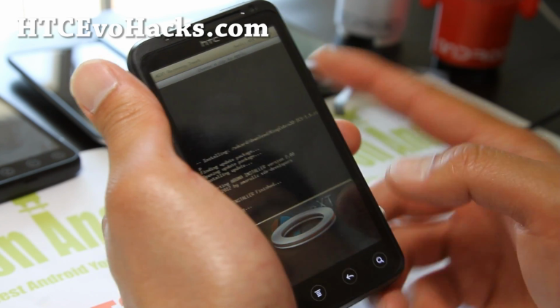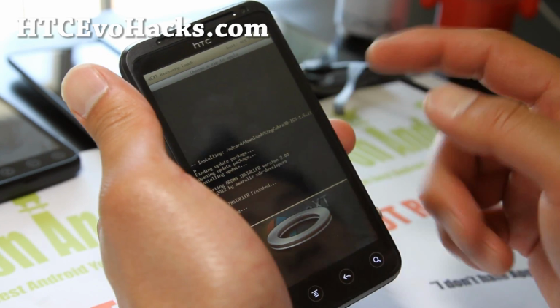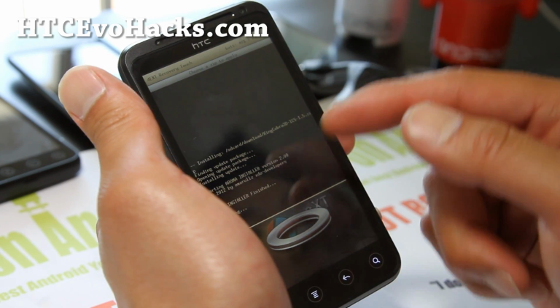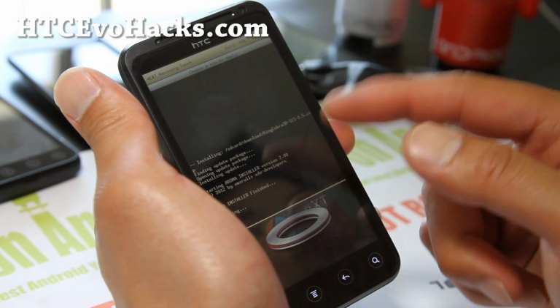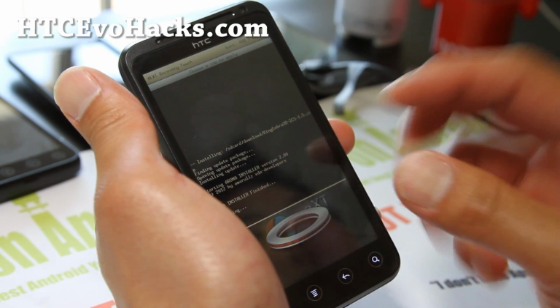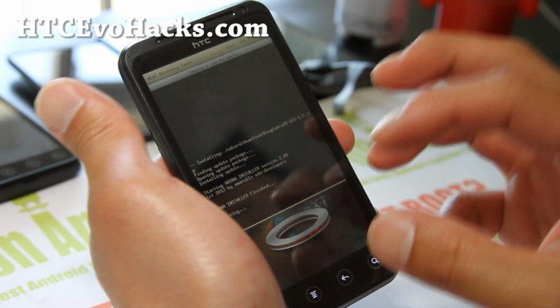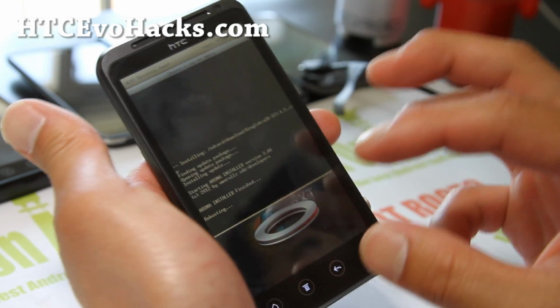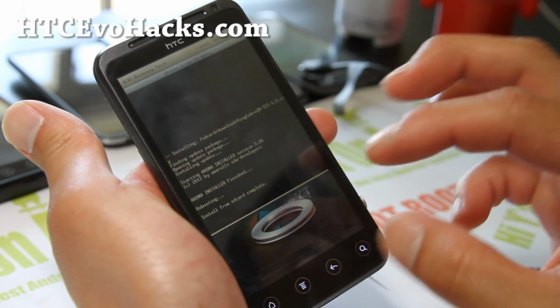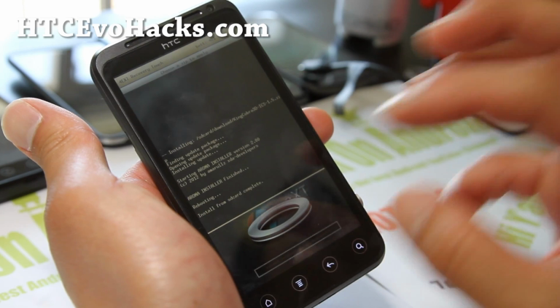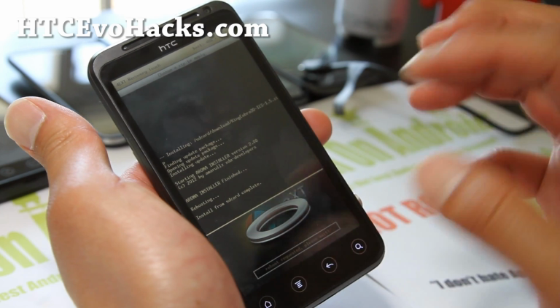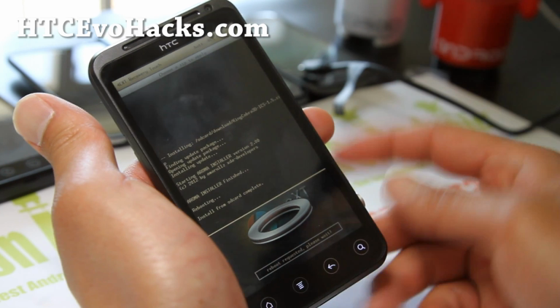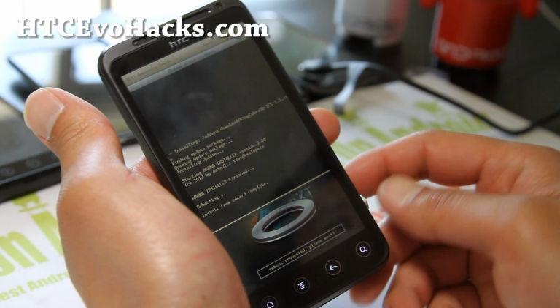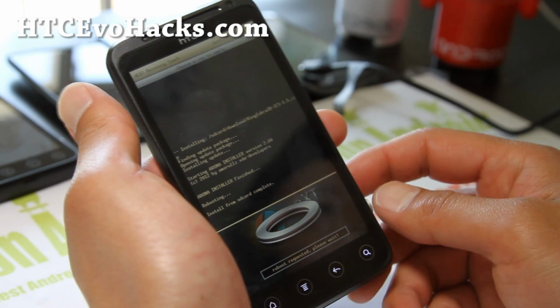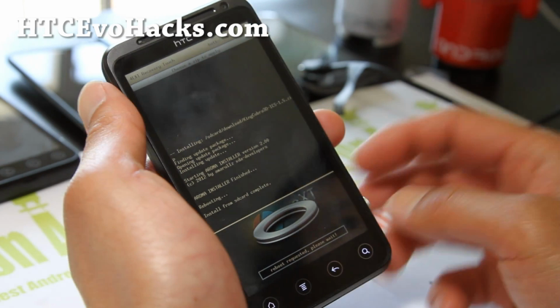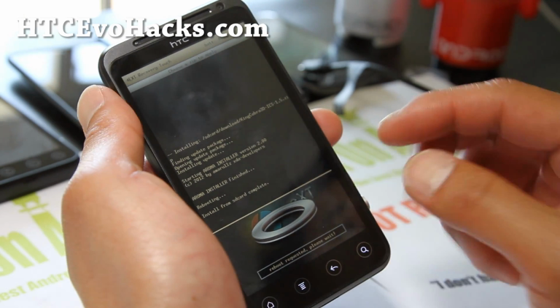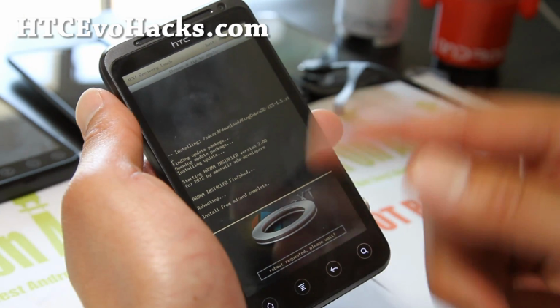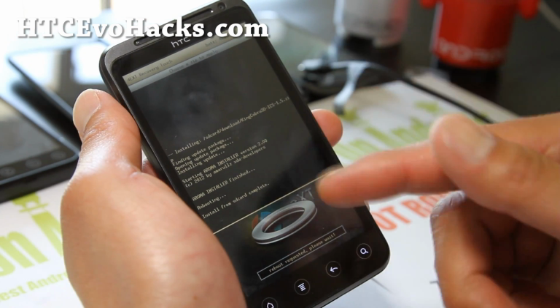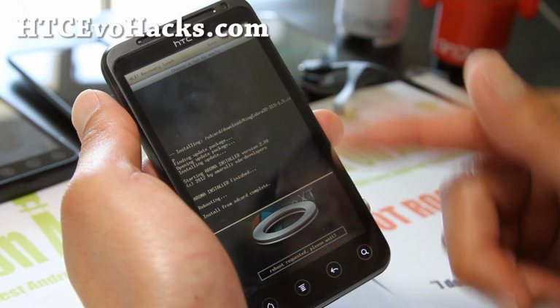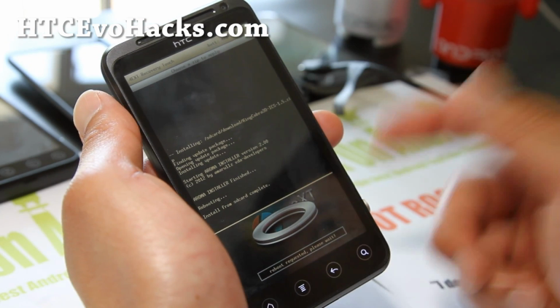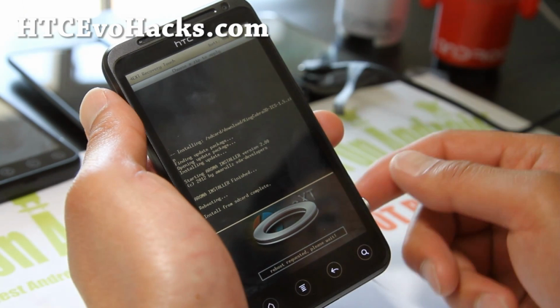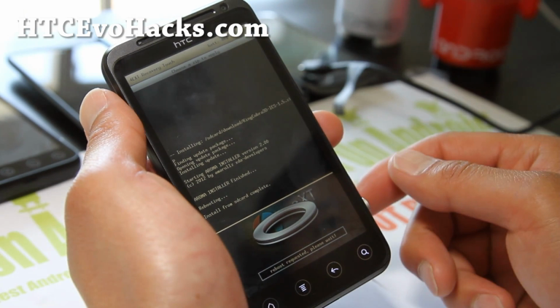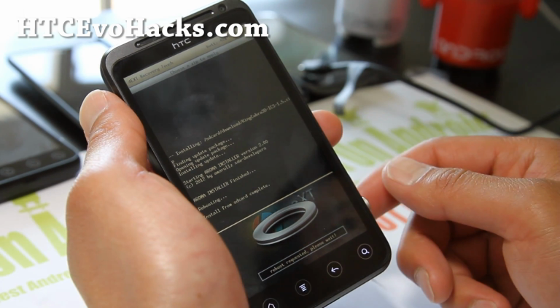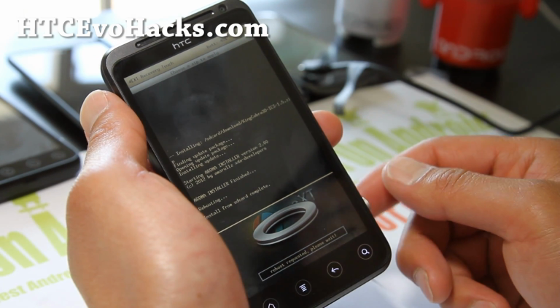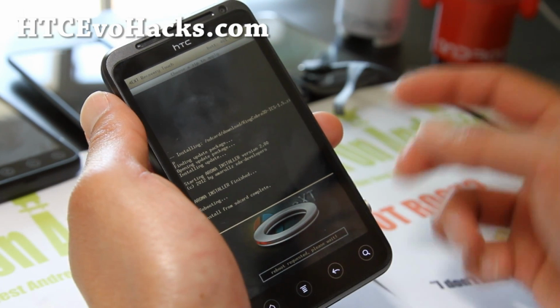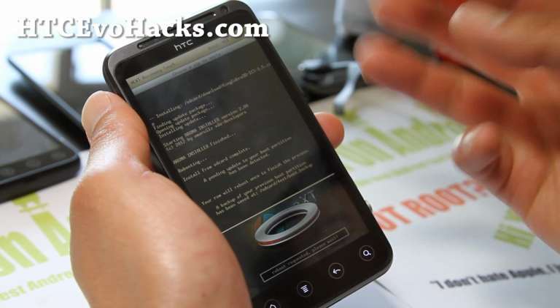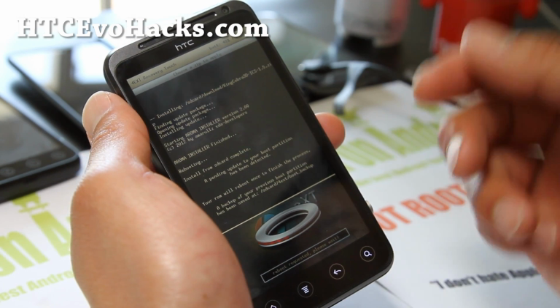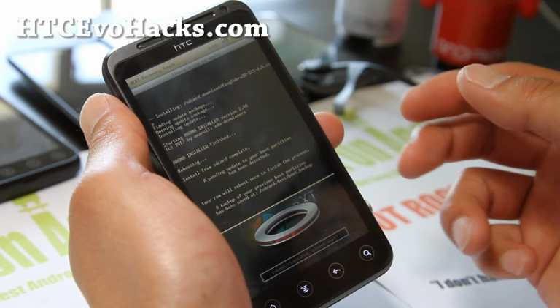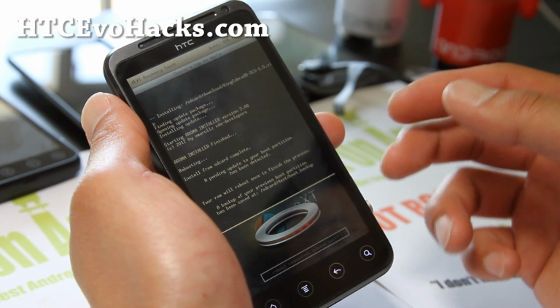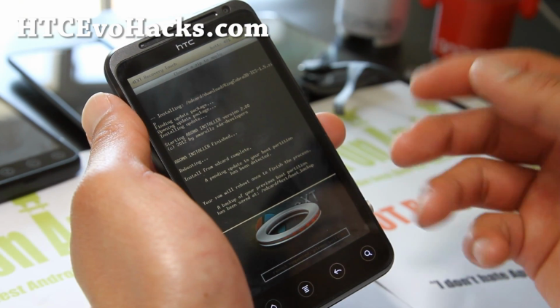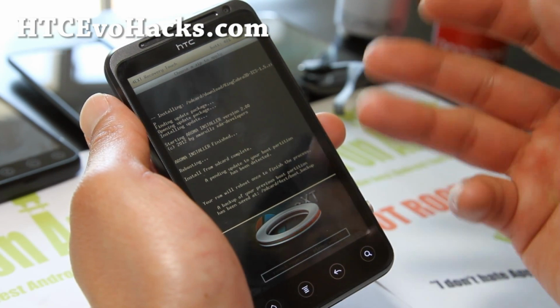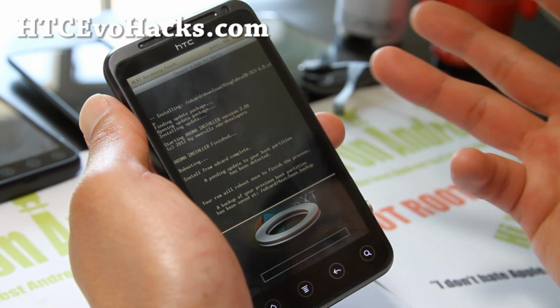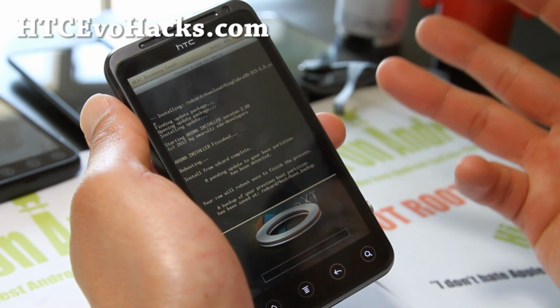Also, if you don't have the Aroma graphical interface, after installing the ROM just reboot.